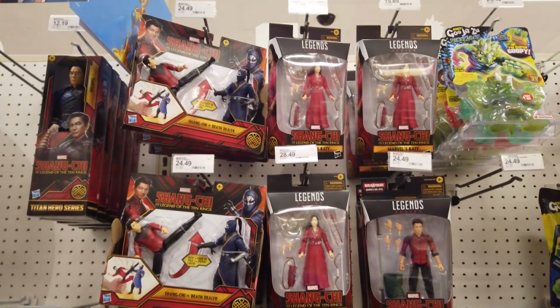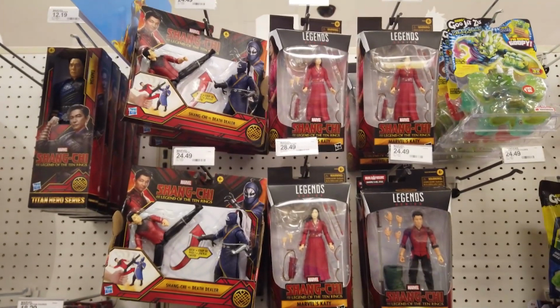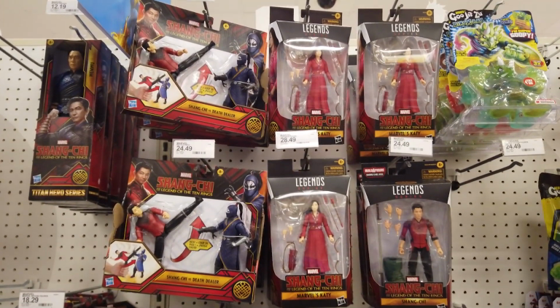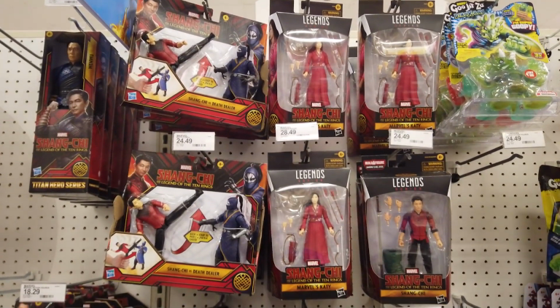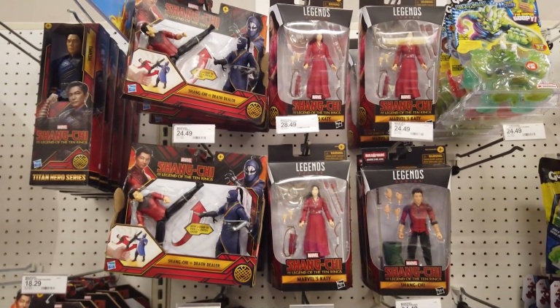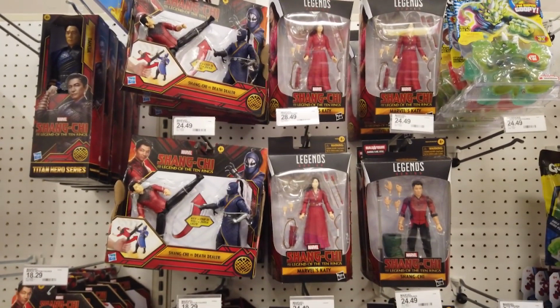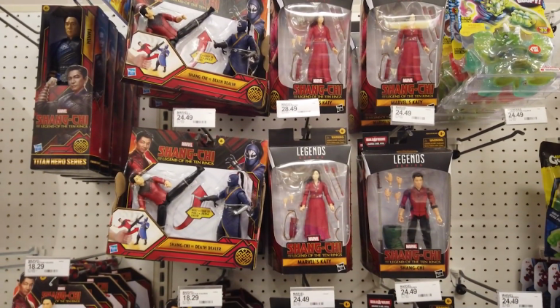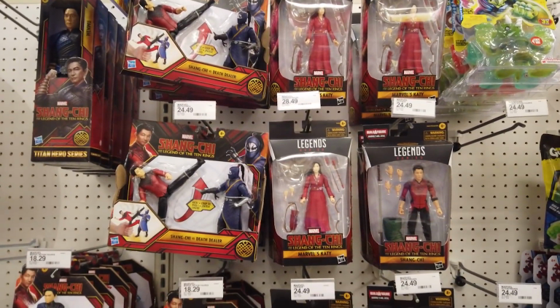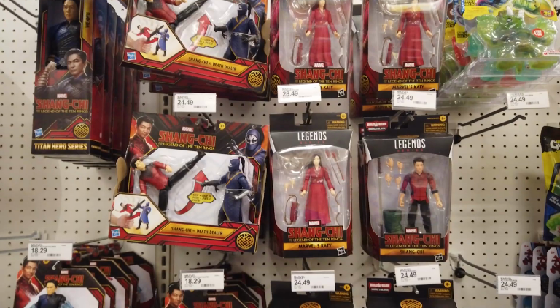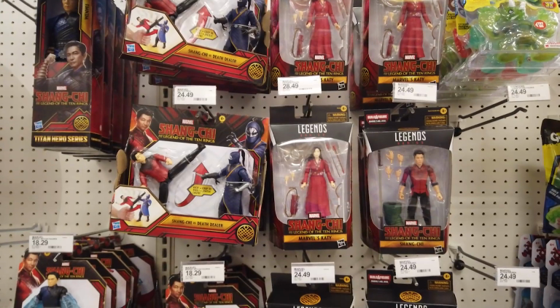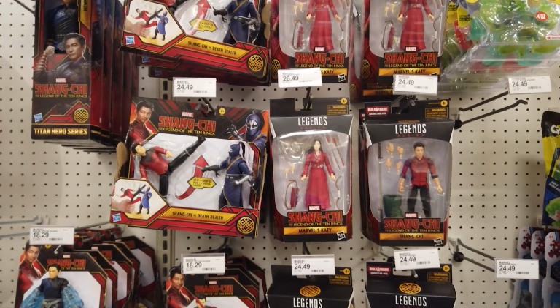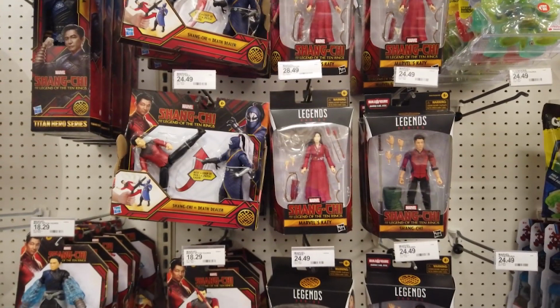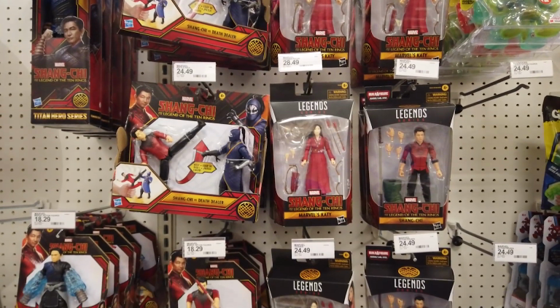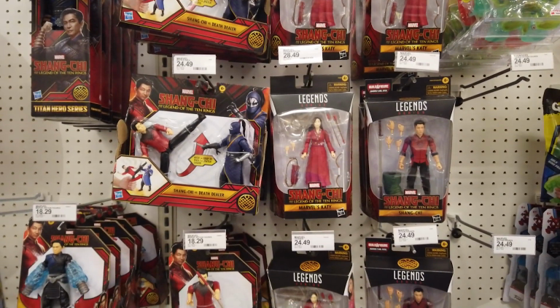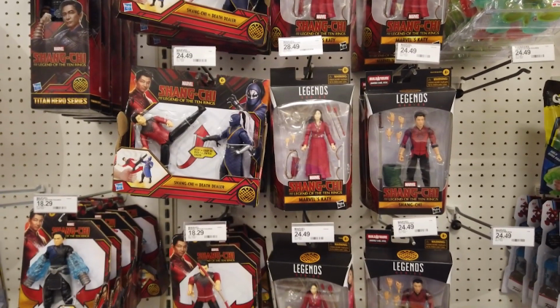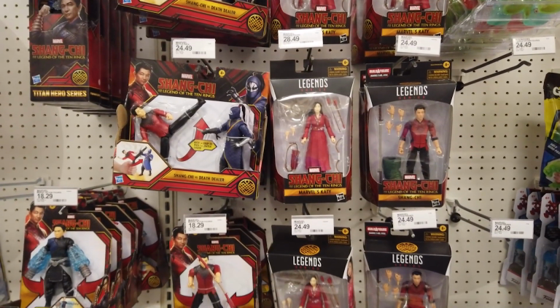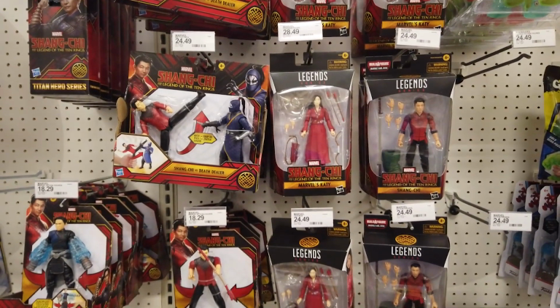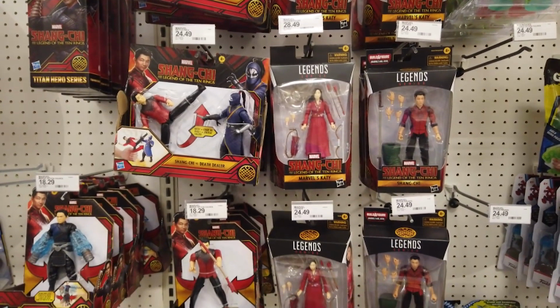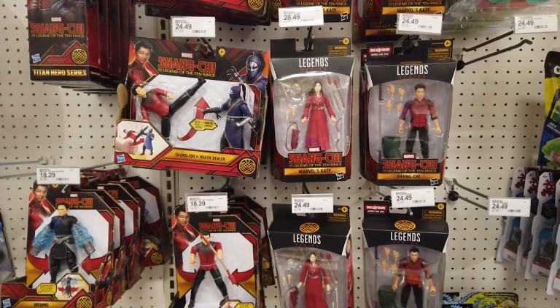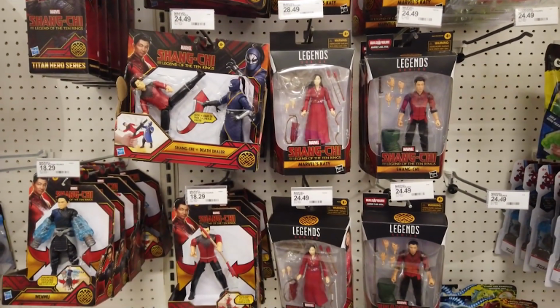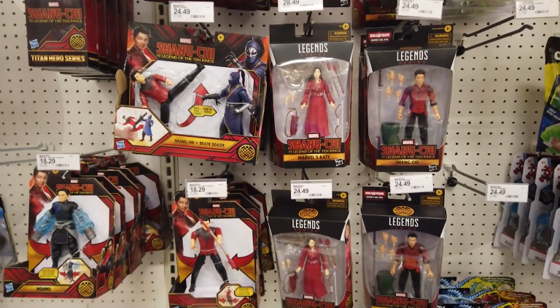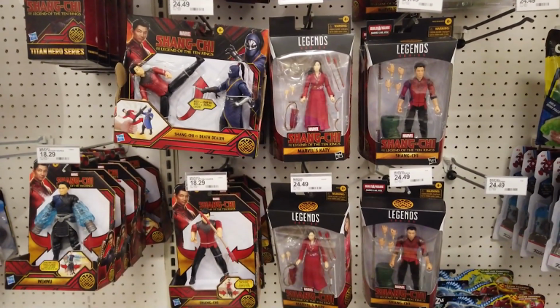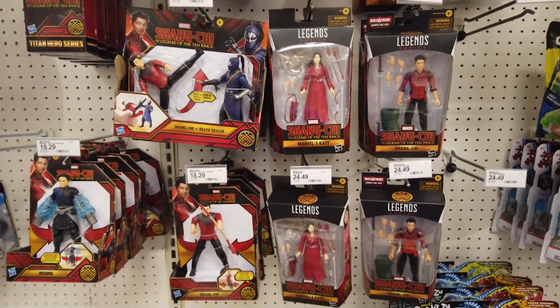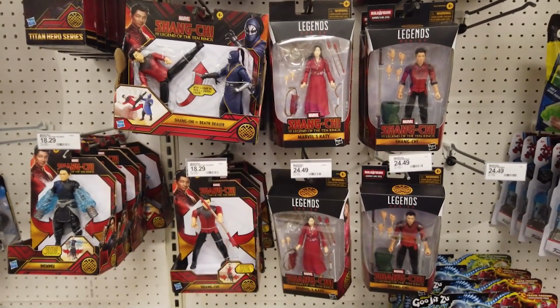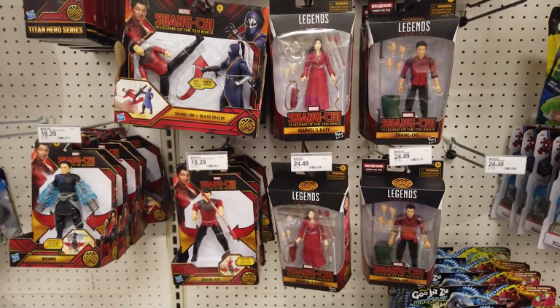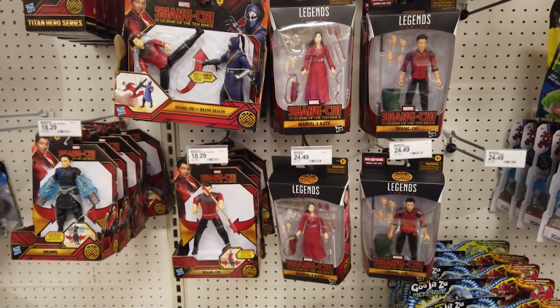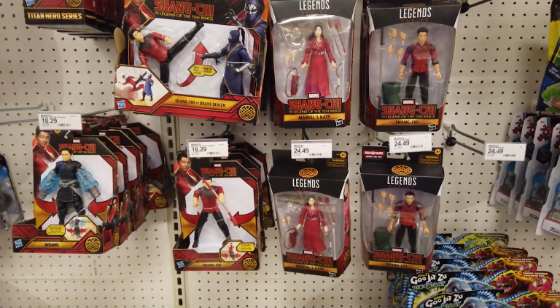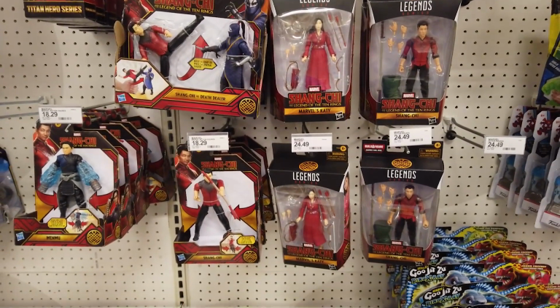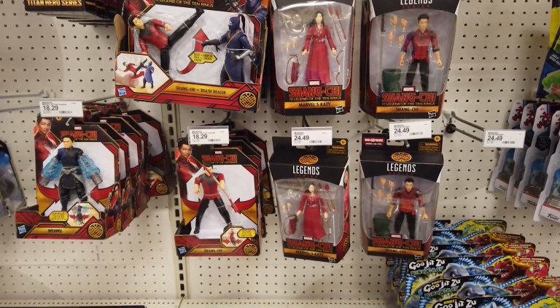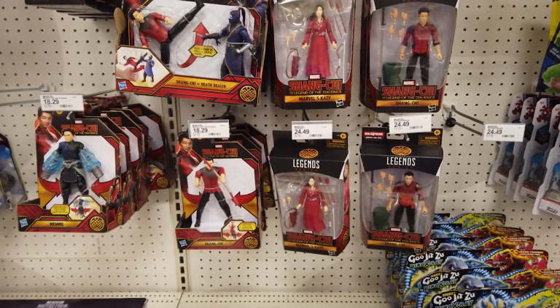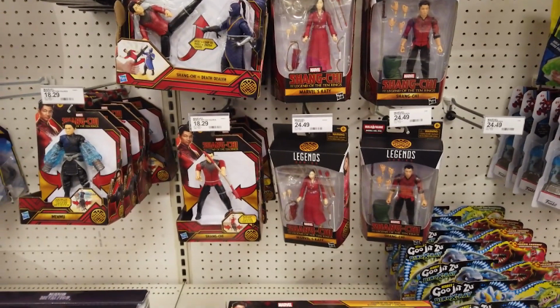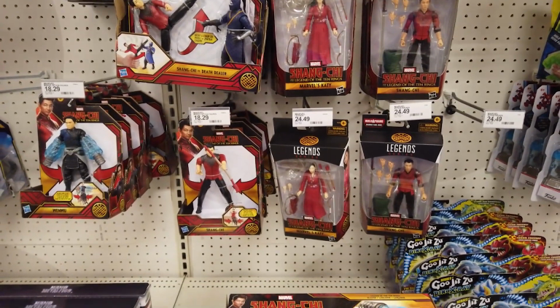Let's hunt for the new Marvel Legends Shang-Chi toys and collectibles from Hasbro, Funko, and Lego.